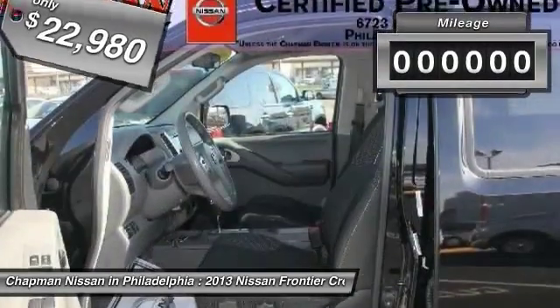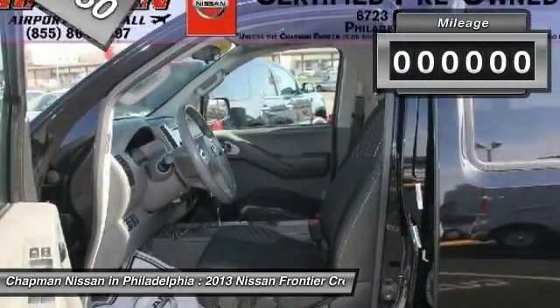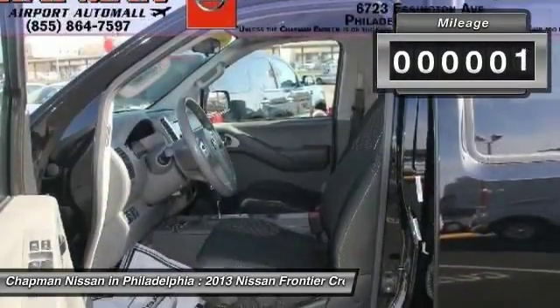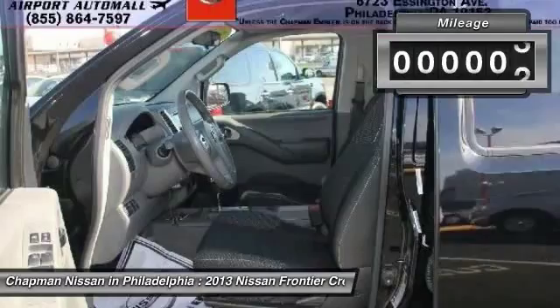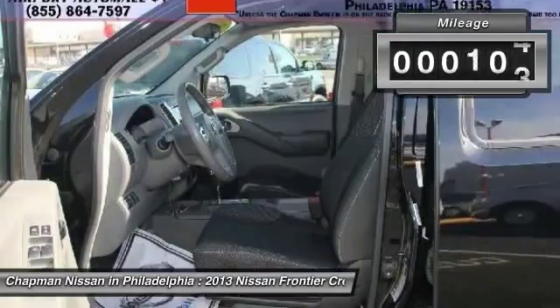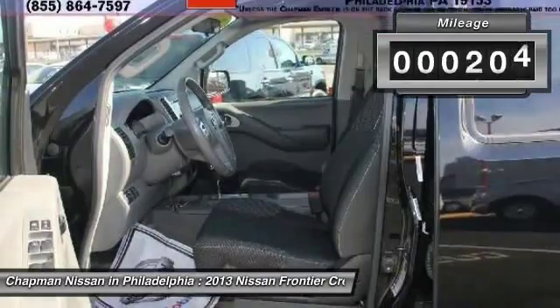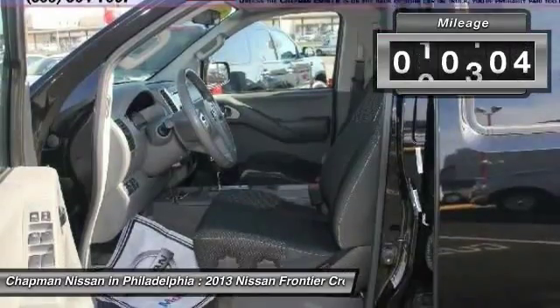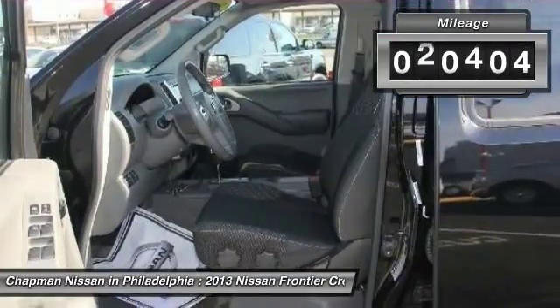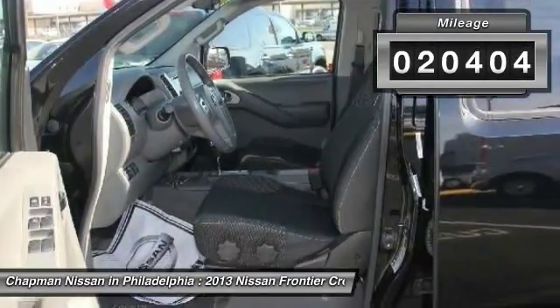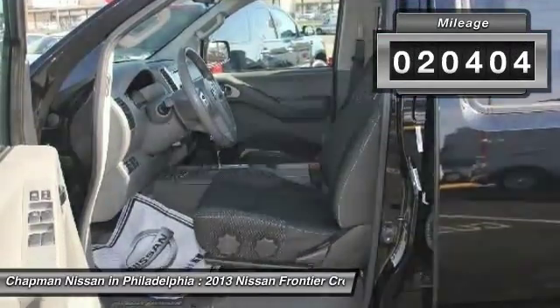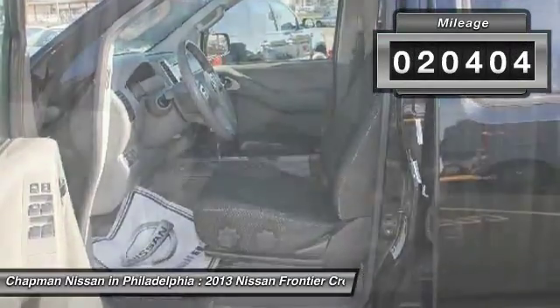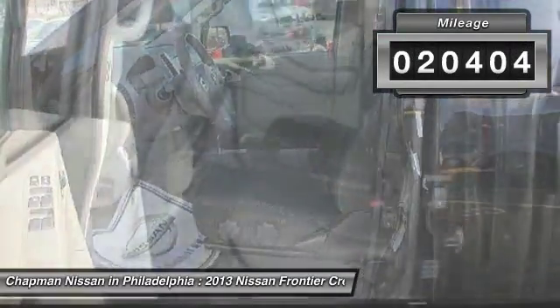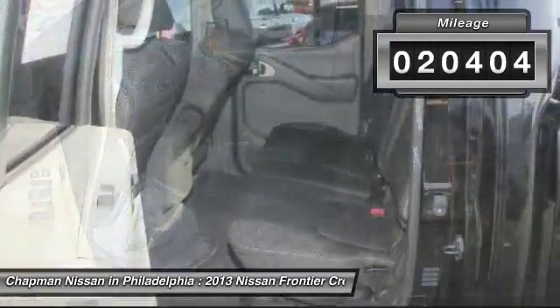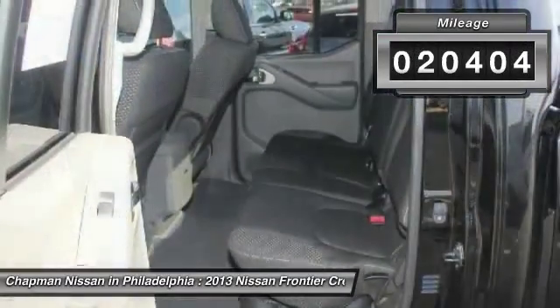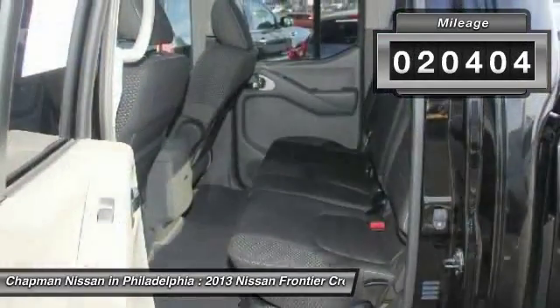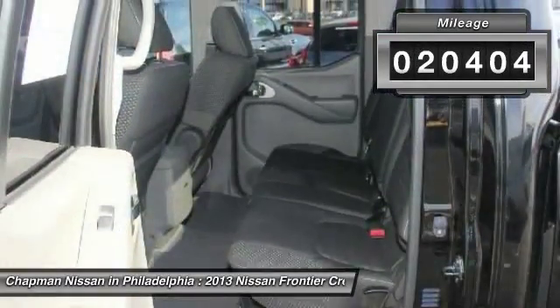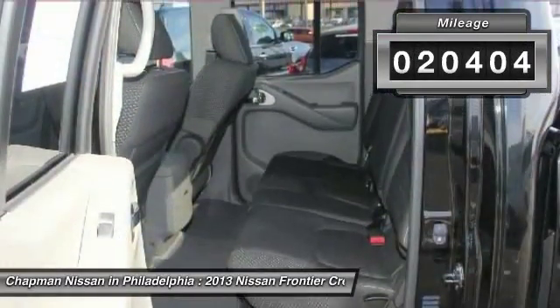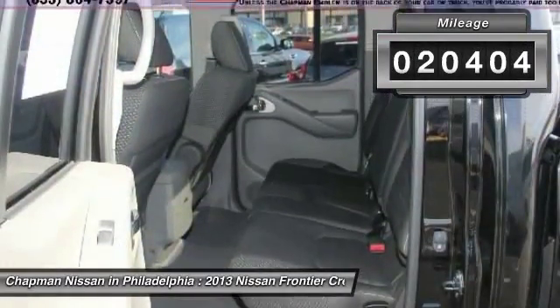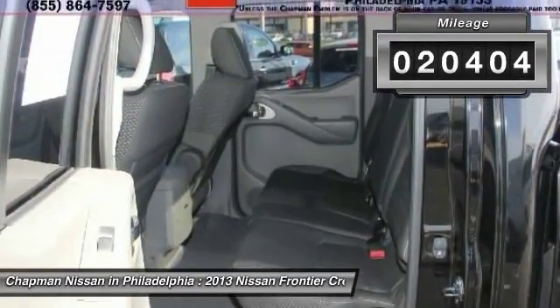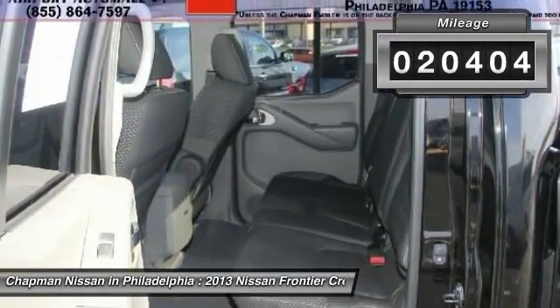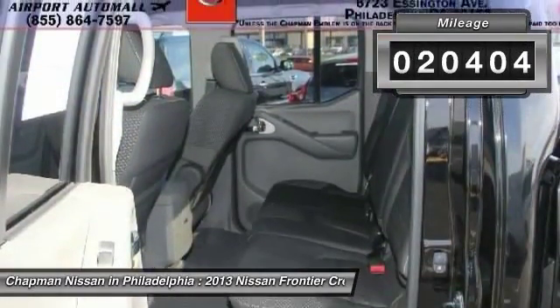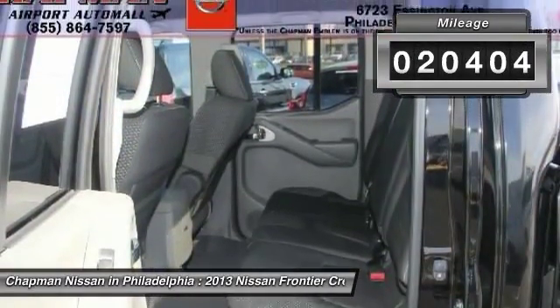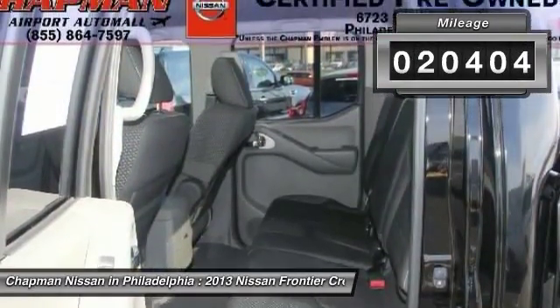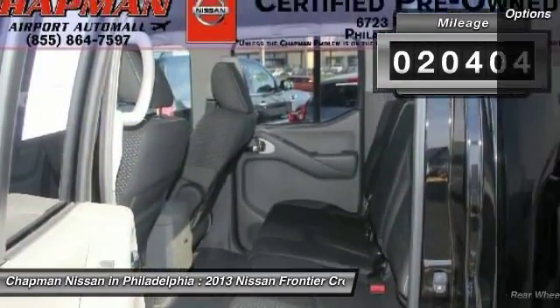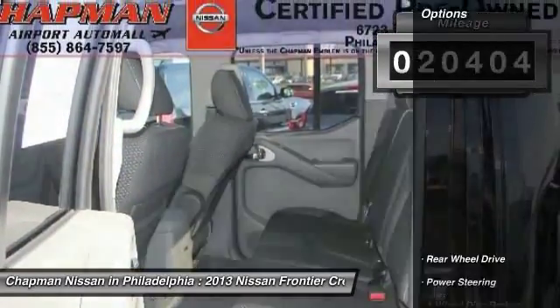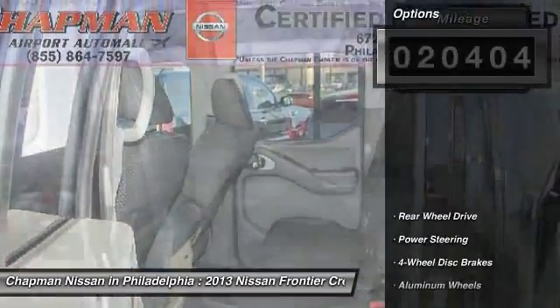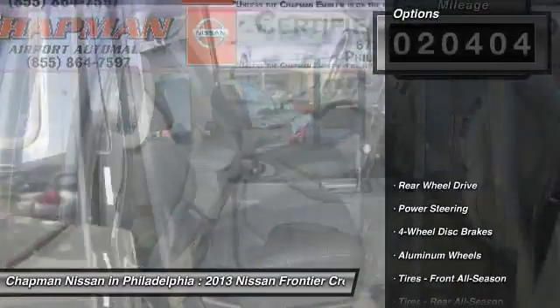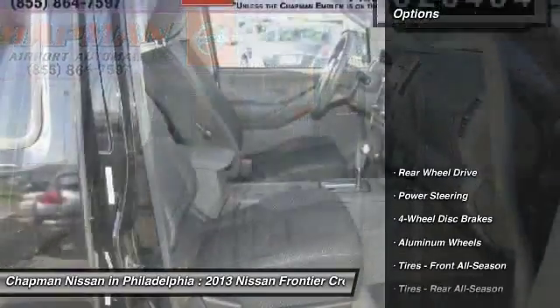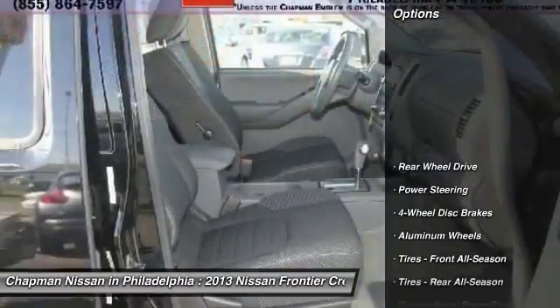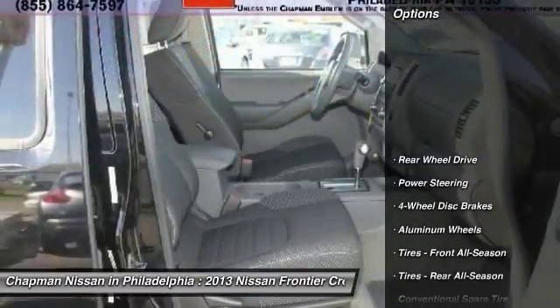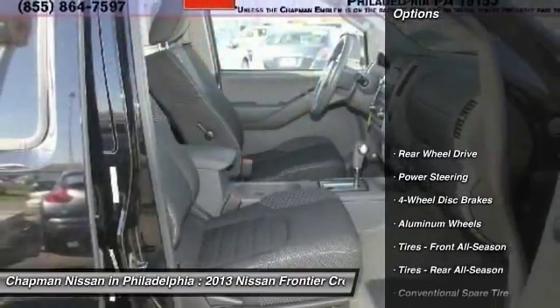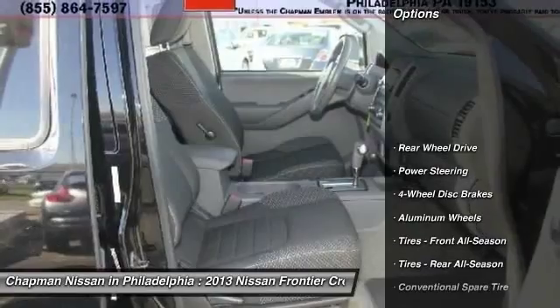The interior looks great. We have sold several Frontiers, but this color combo looks amazing.